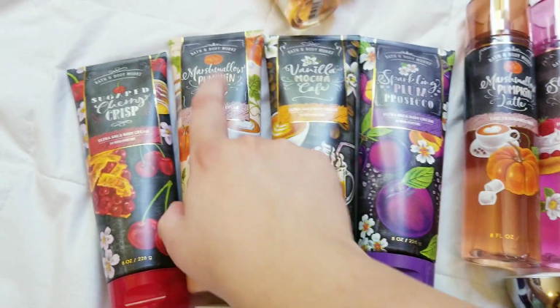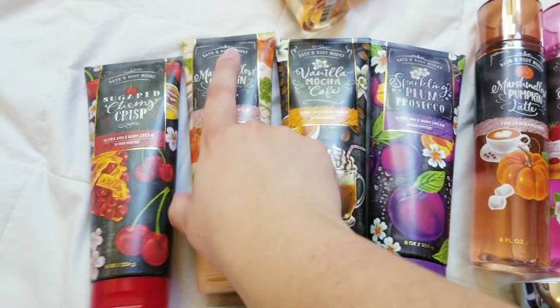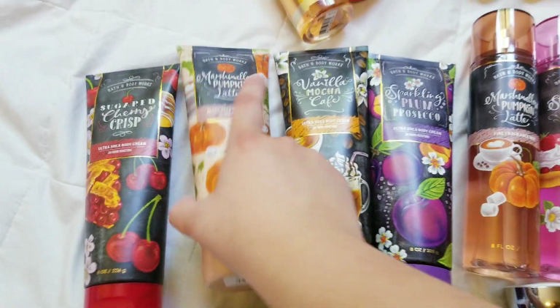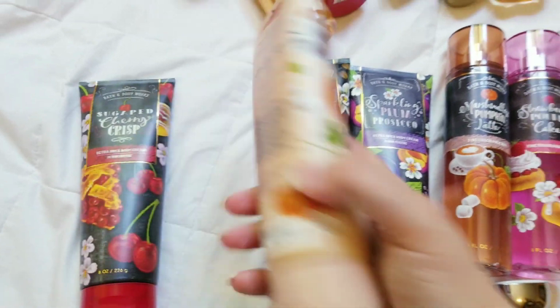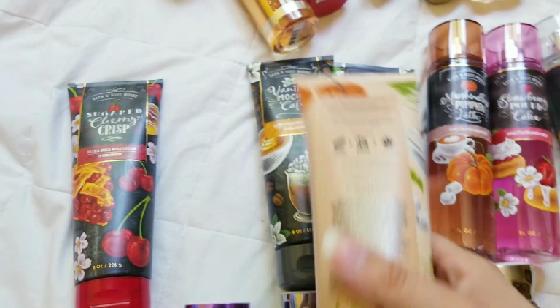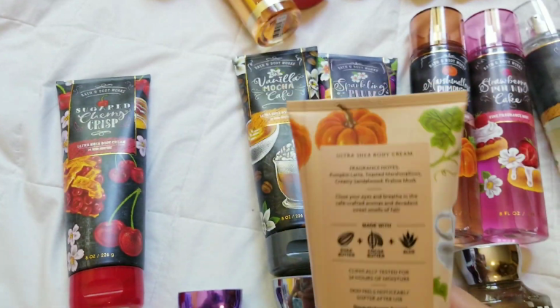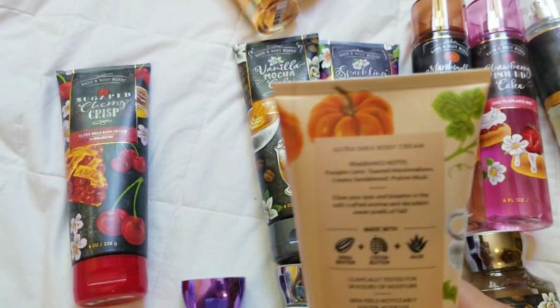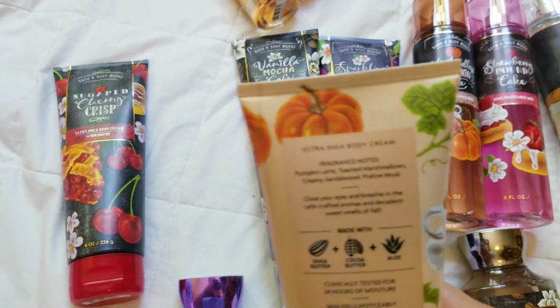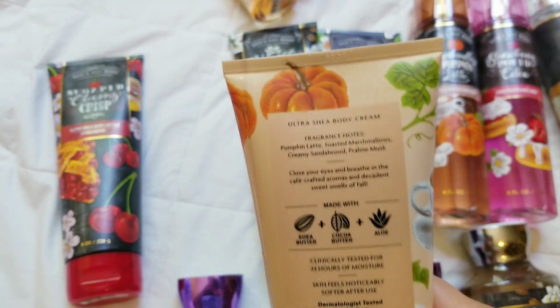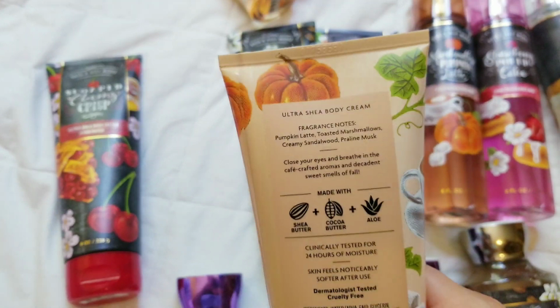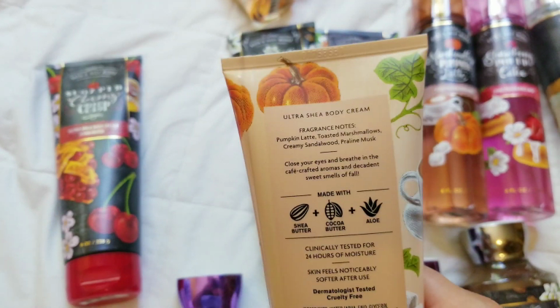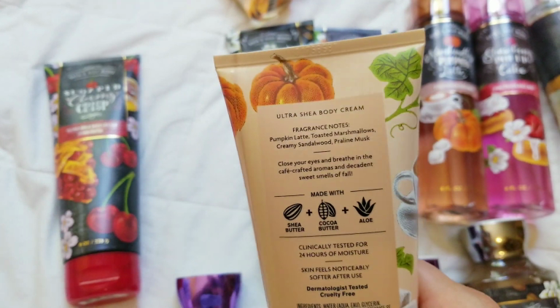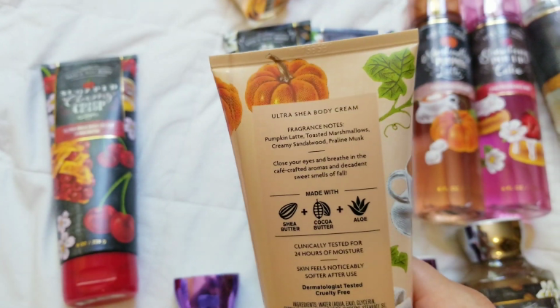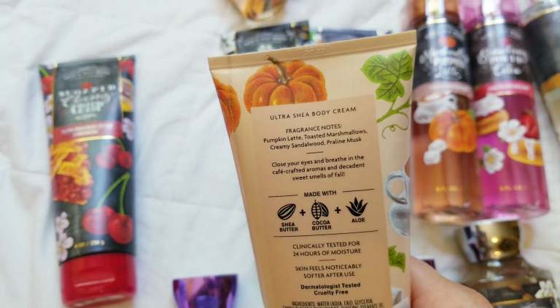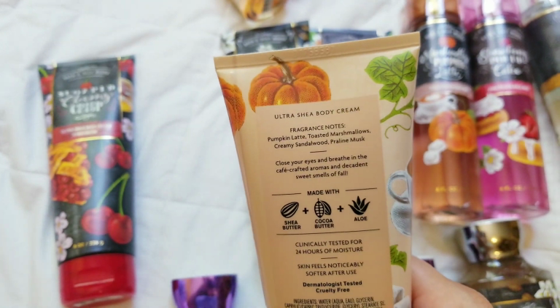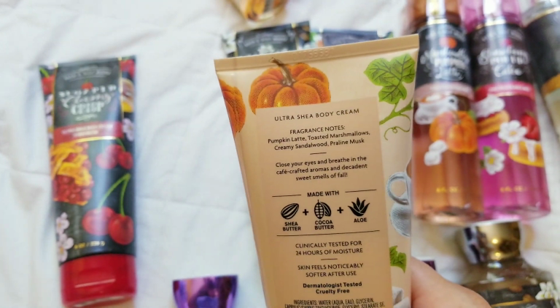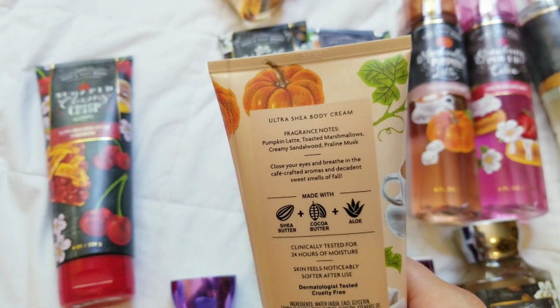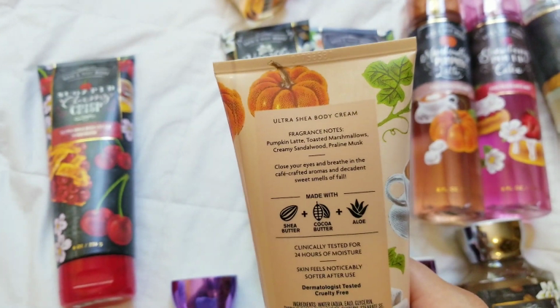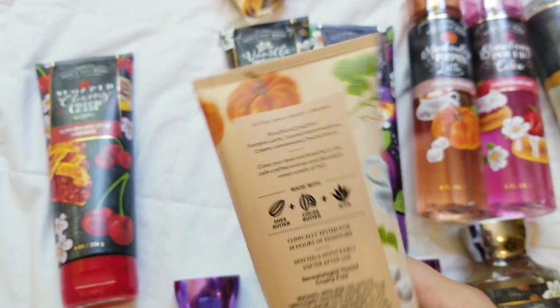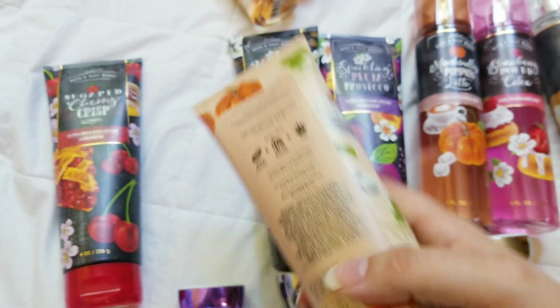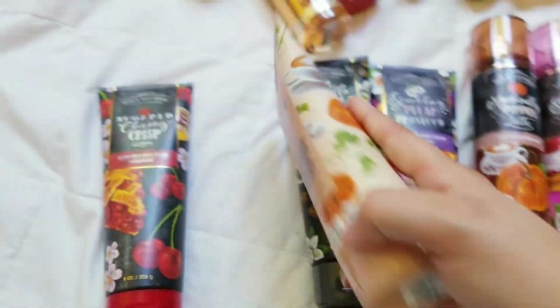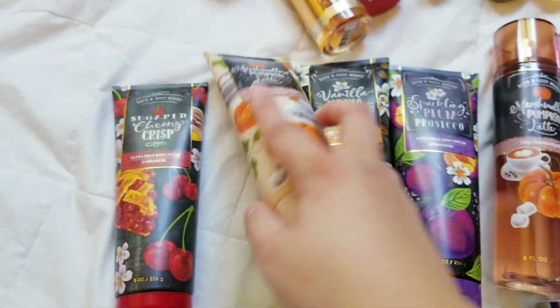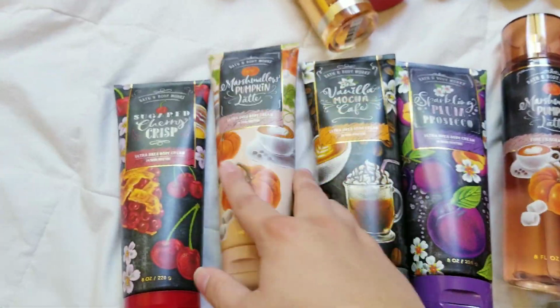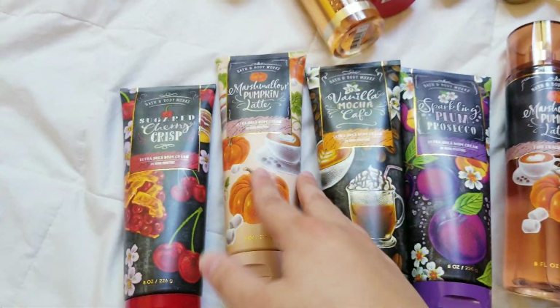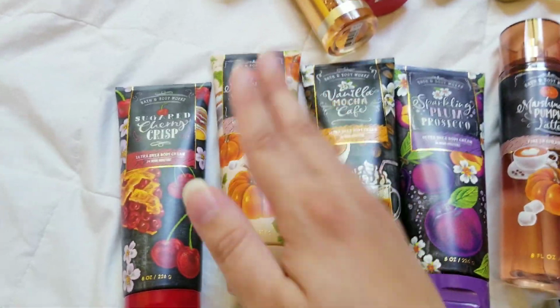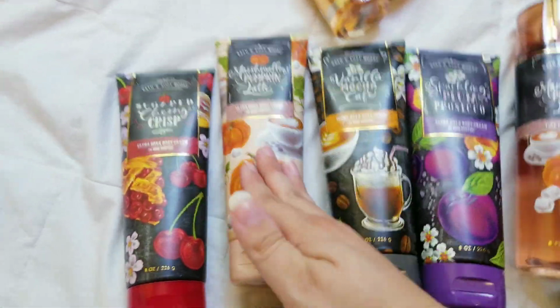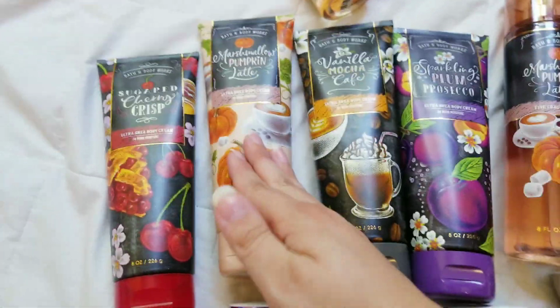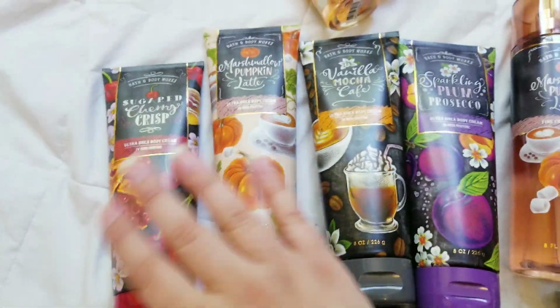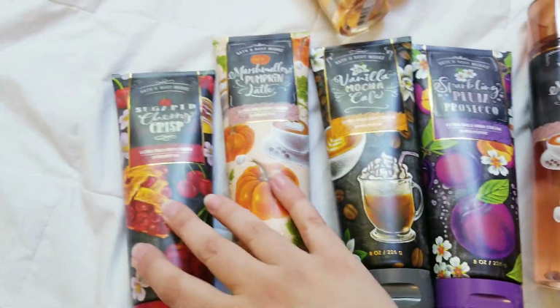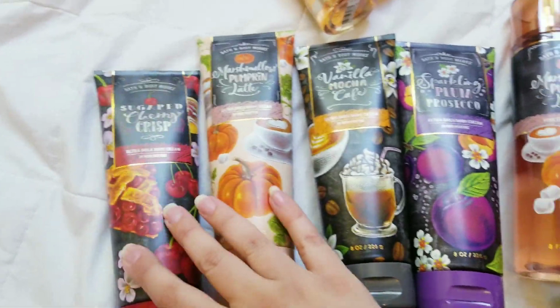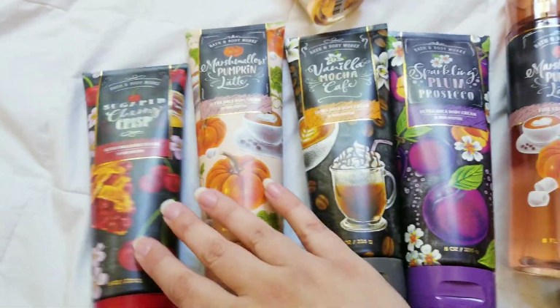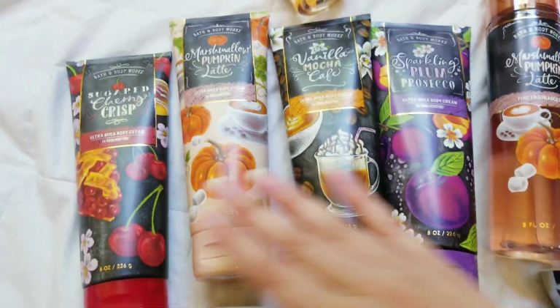So then we have the Marshmallow Pumpkin Latte, which is pretty self-explanatory. You got your pumpkin, you got your marshmallow, you got your coffee smell.